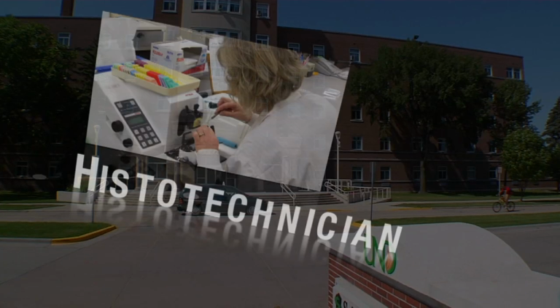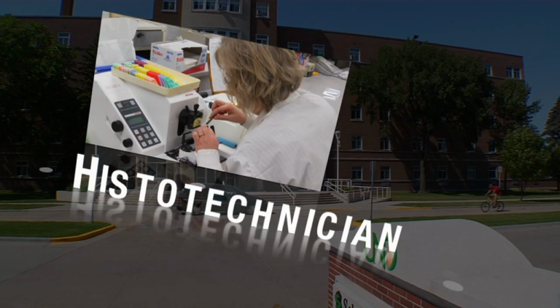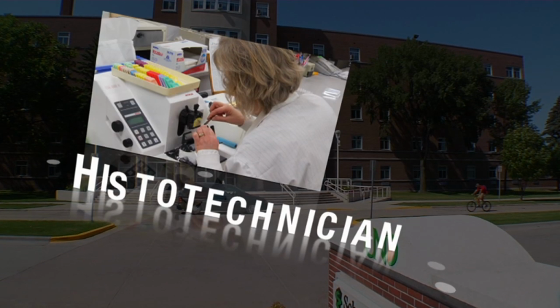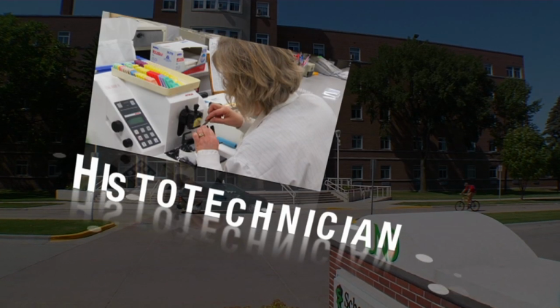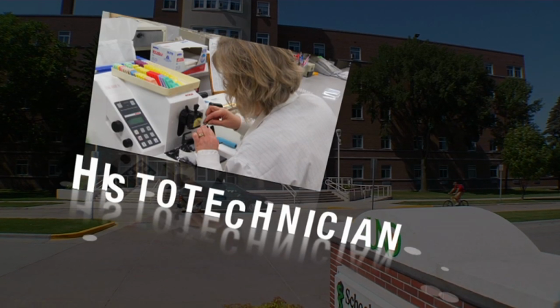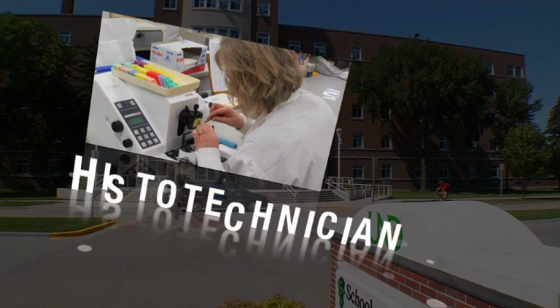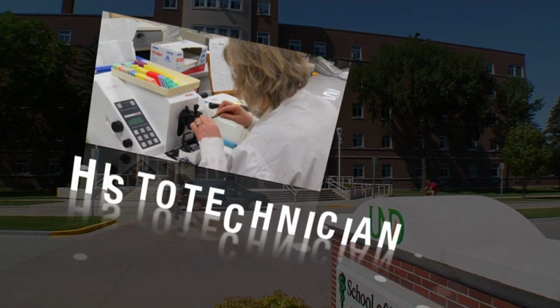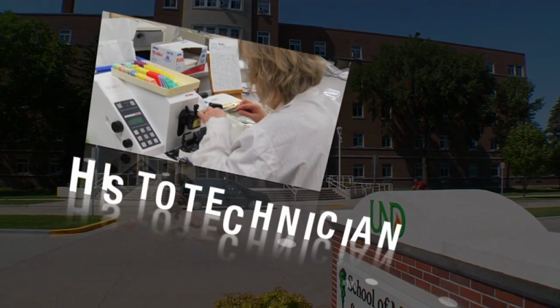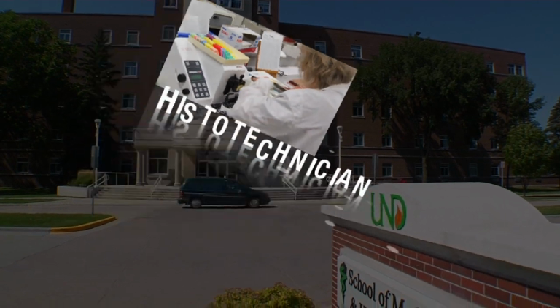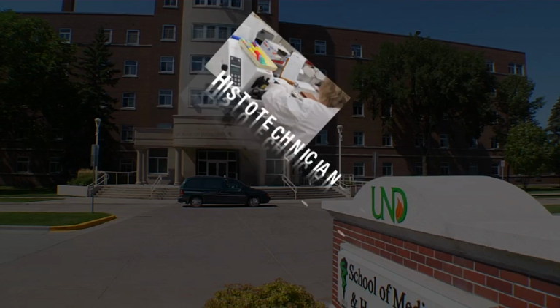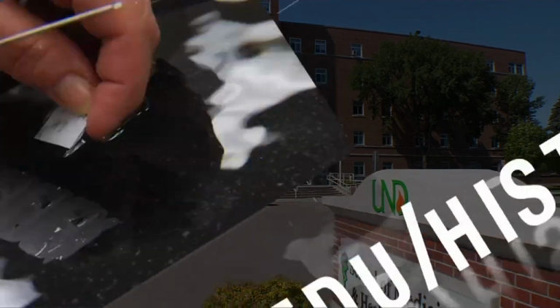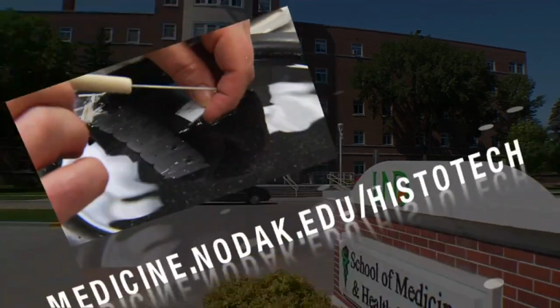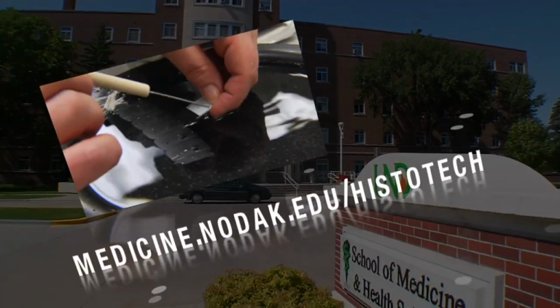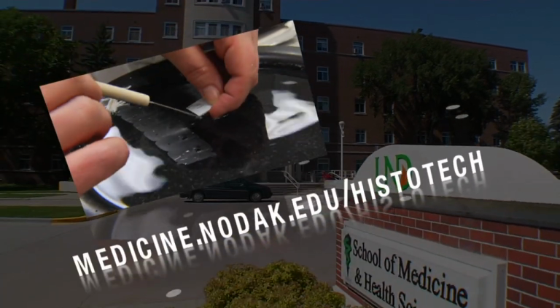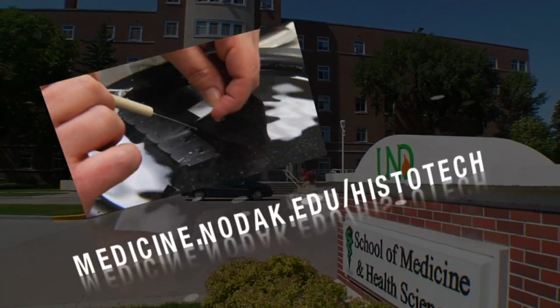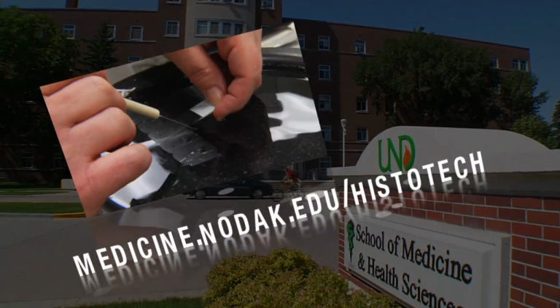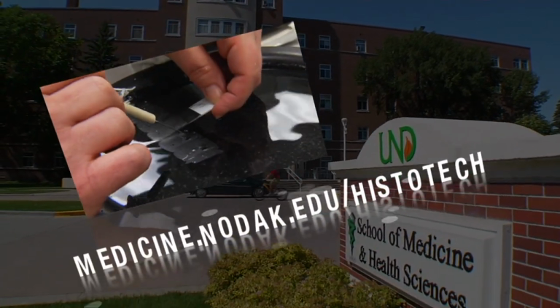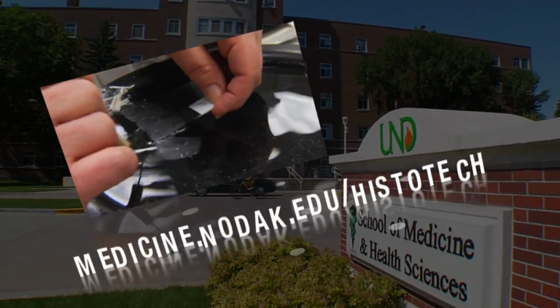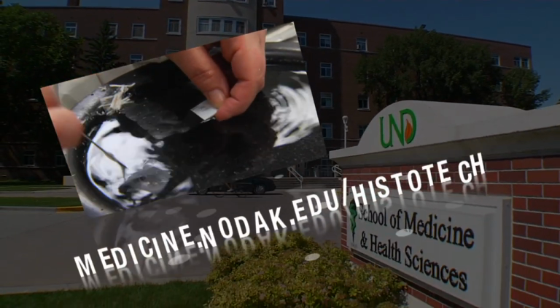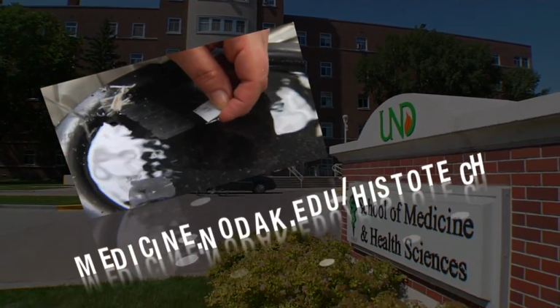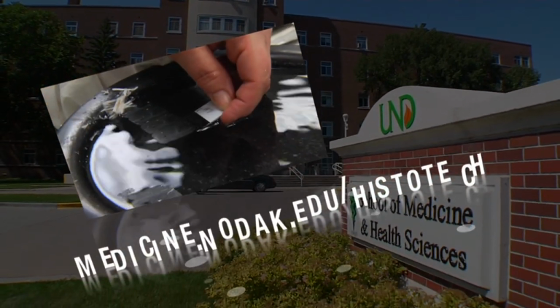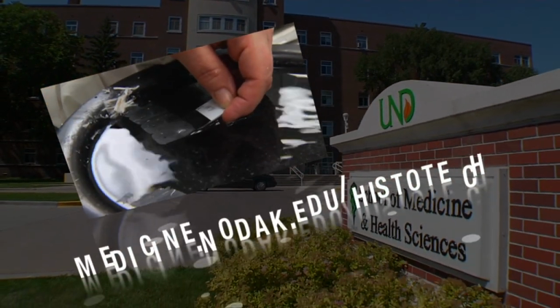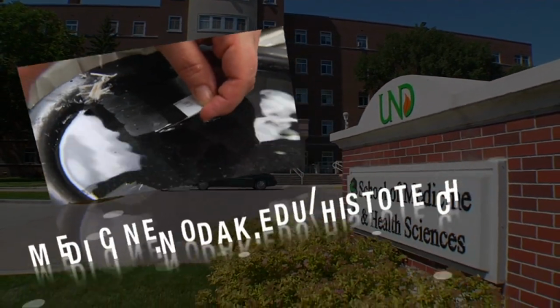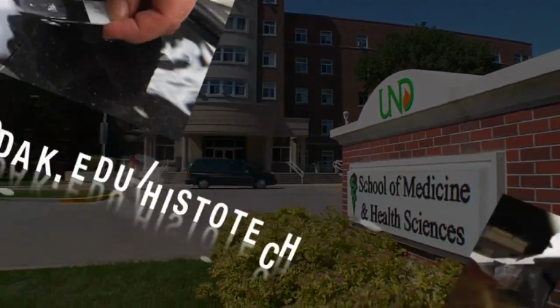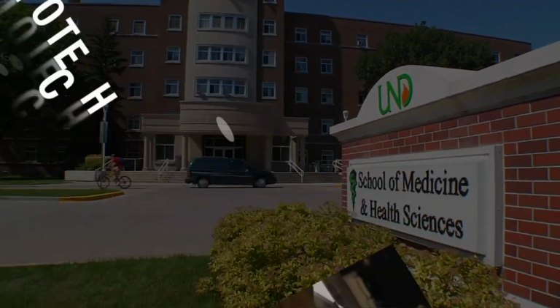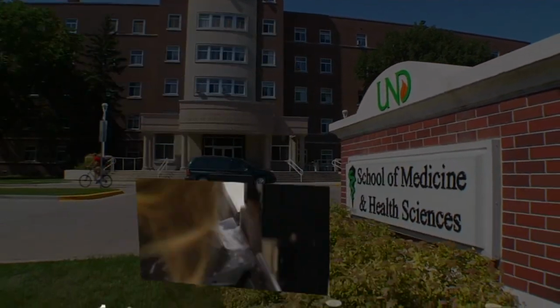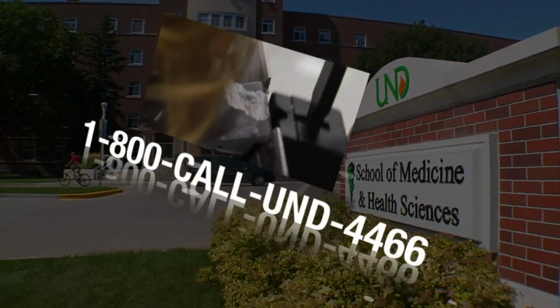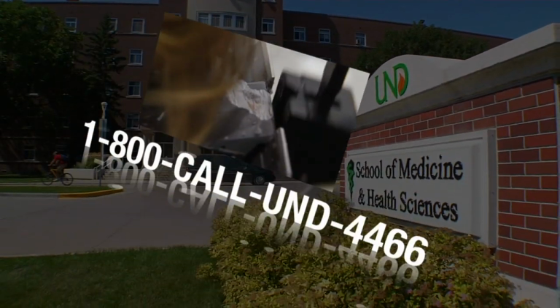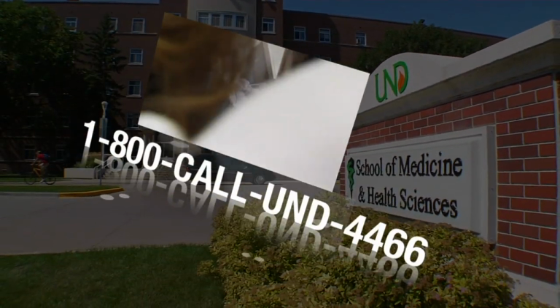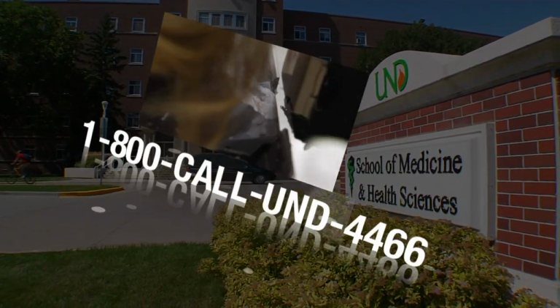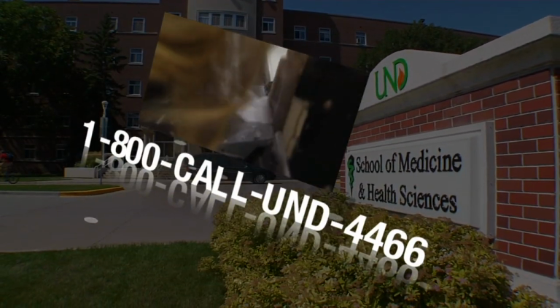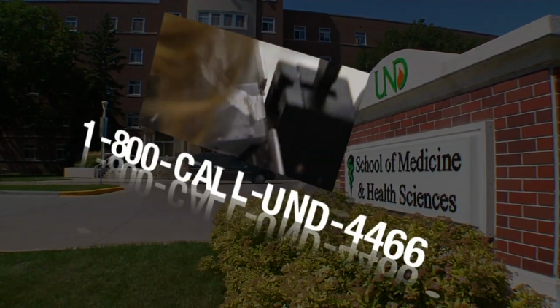You can have an impact on patient health with a career in histology. Contact the University of North Dakota today.